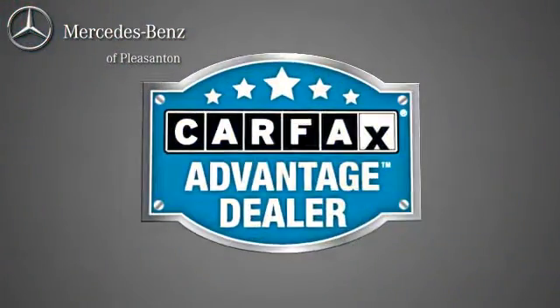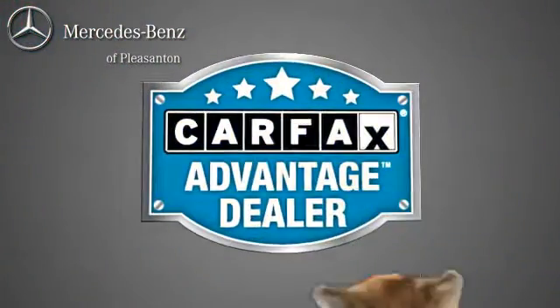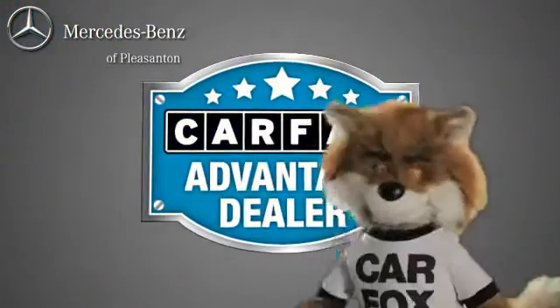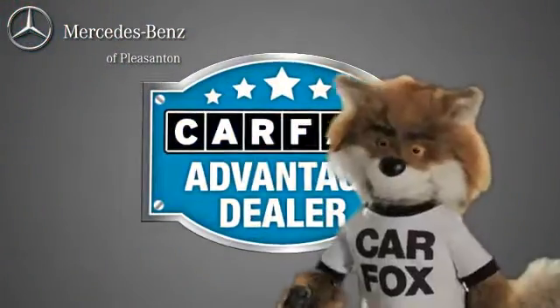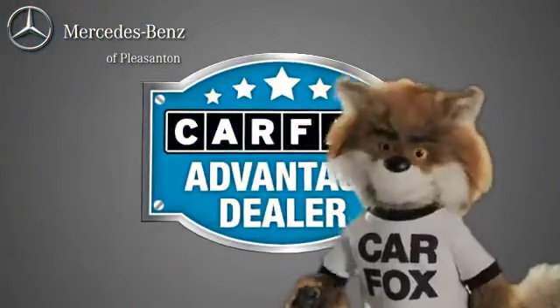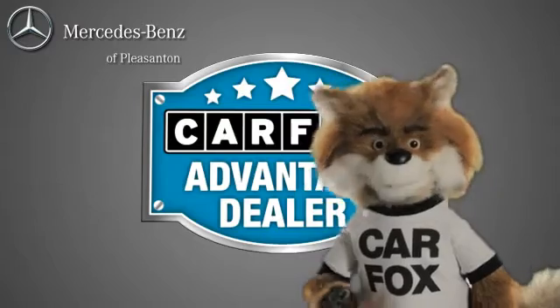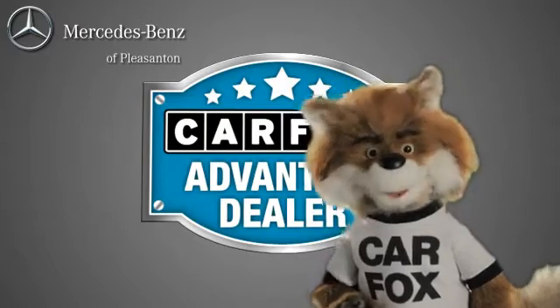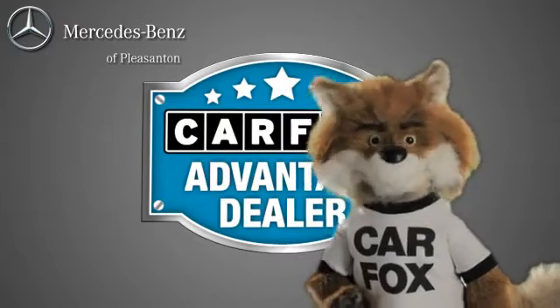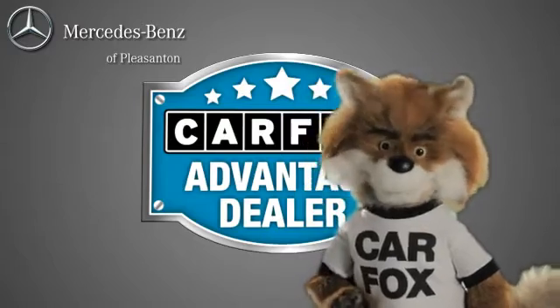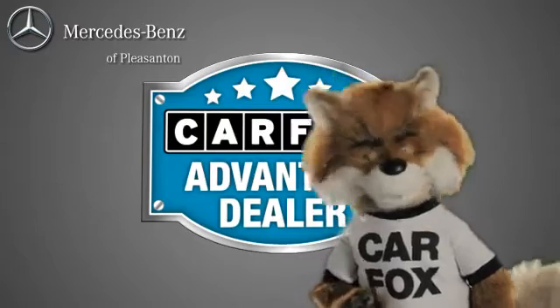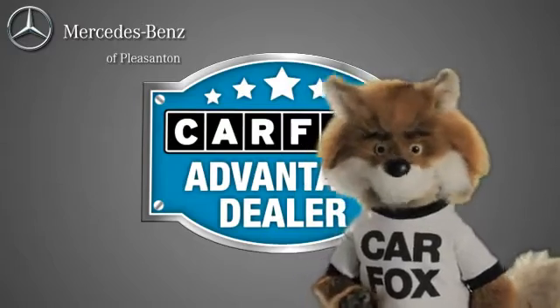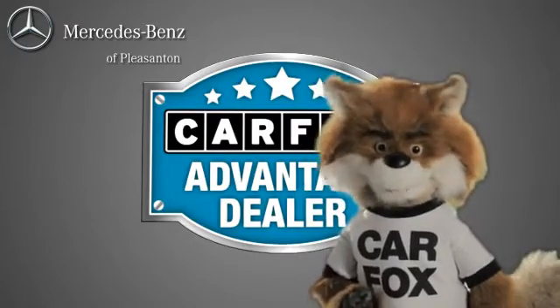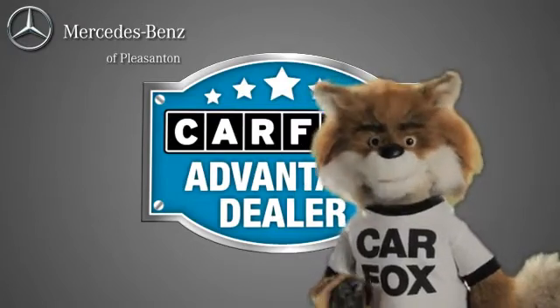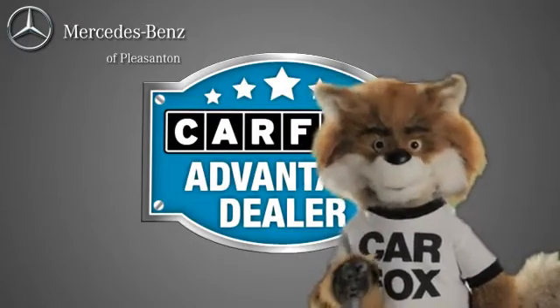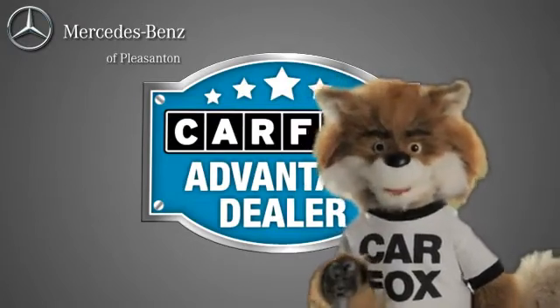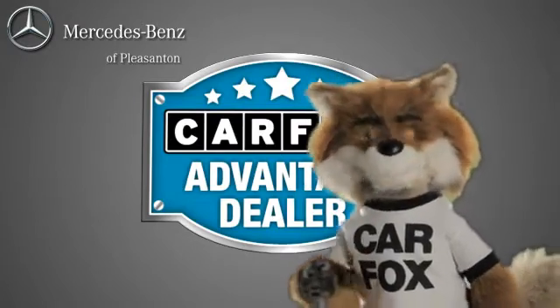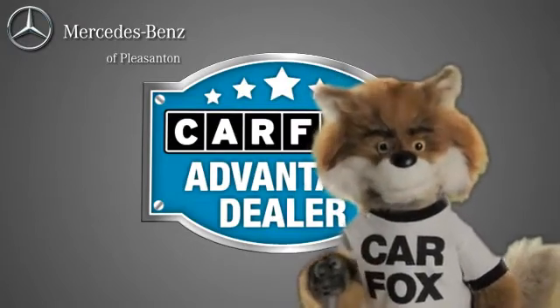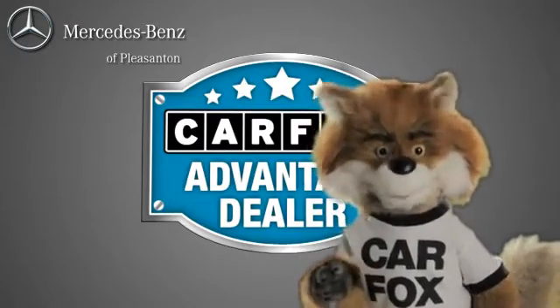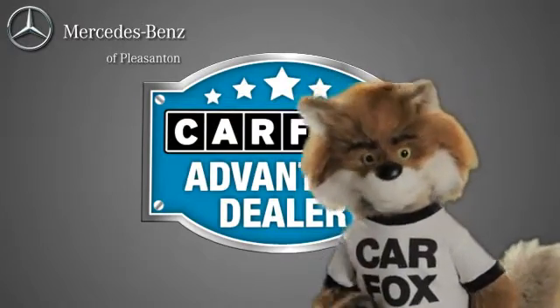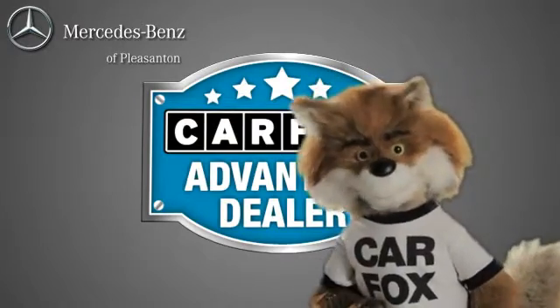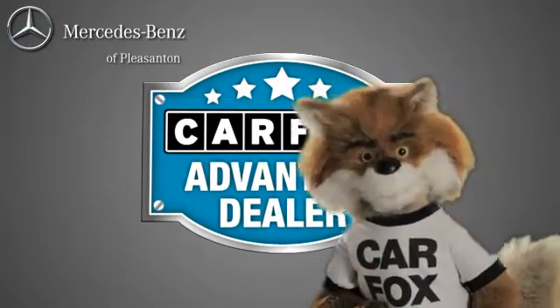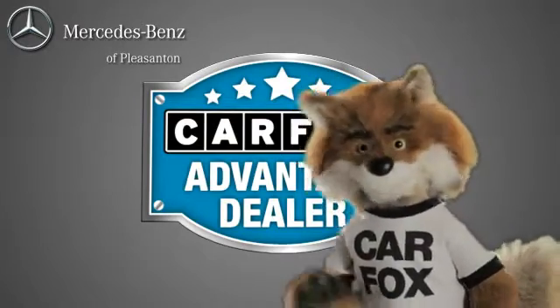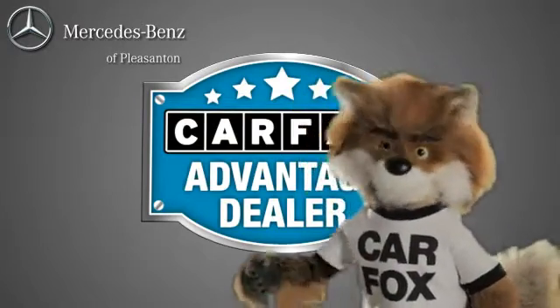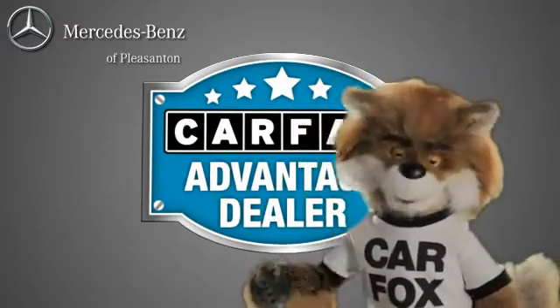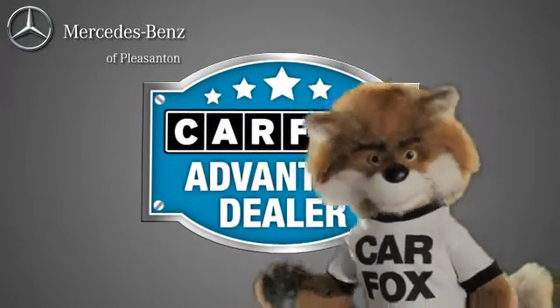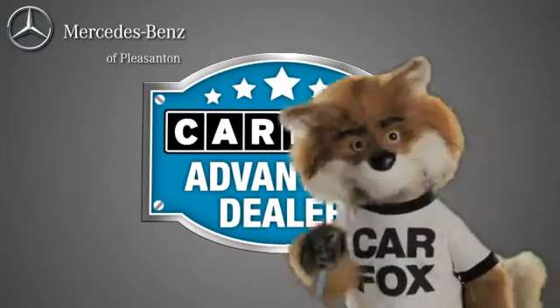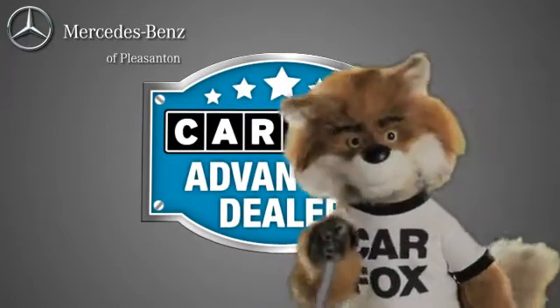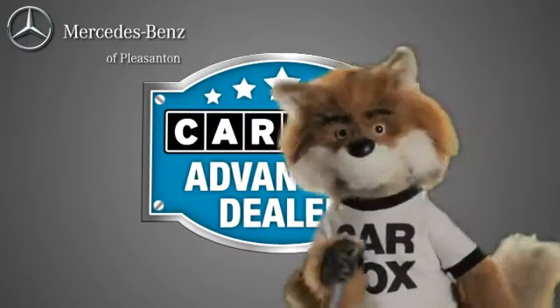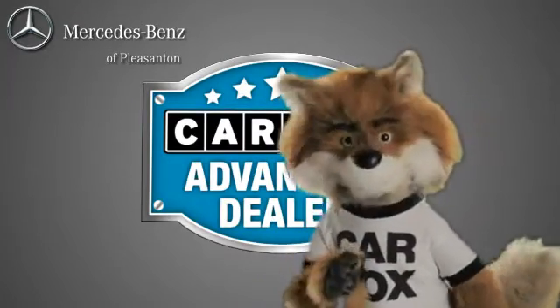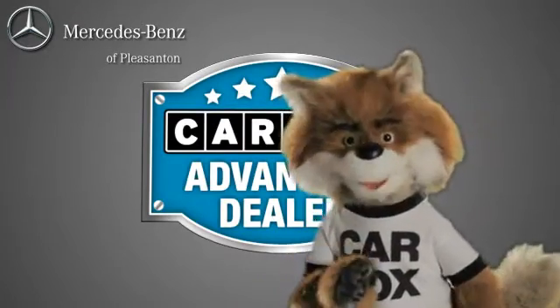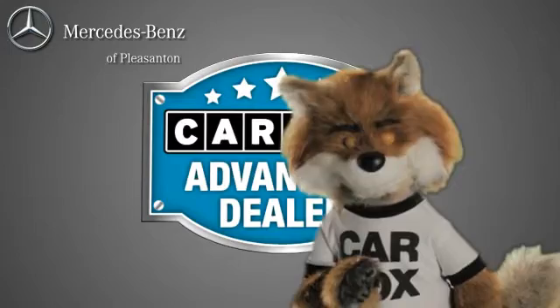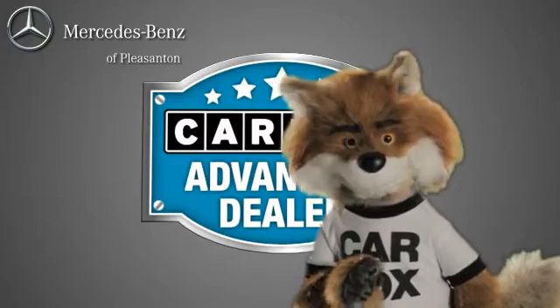Just say, show me the Carfax at Mercedes-Benz of Pleasanton, a Carfax Advantage dealer.